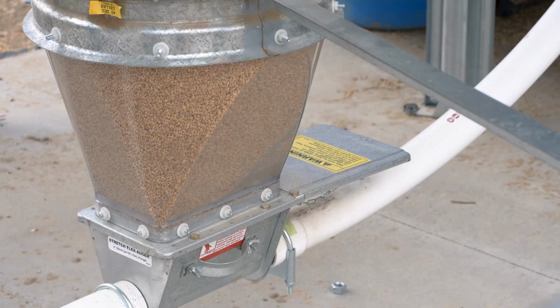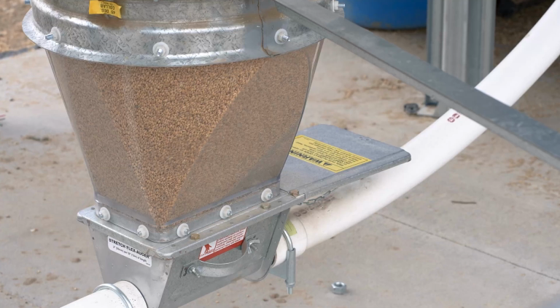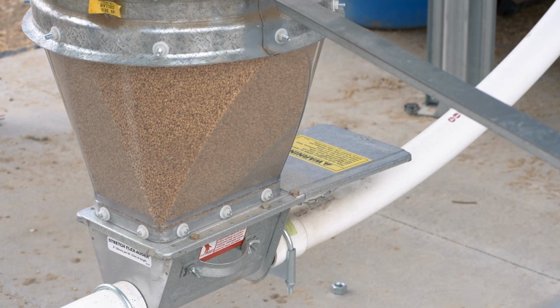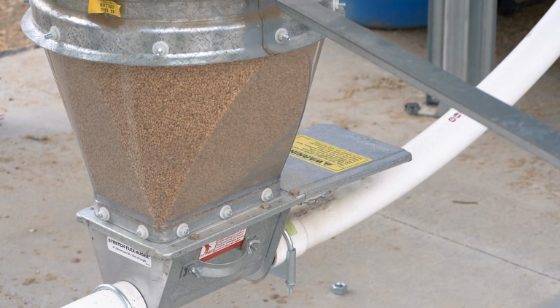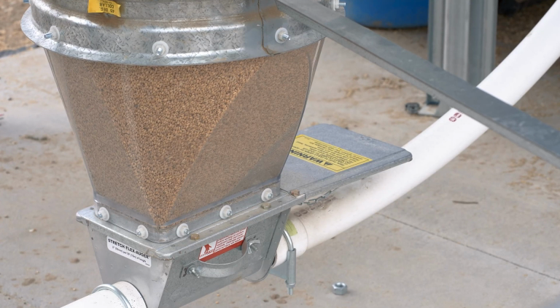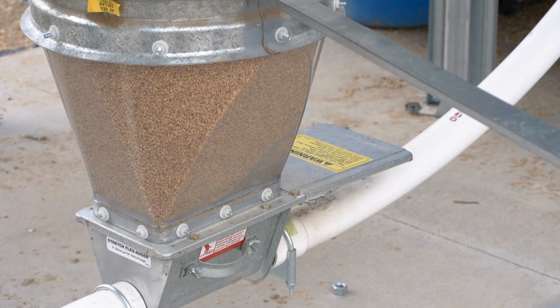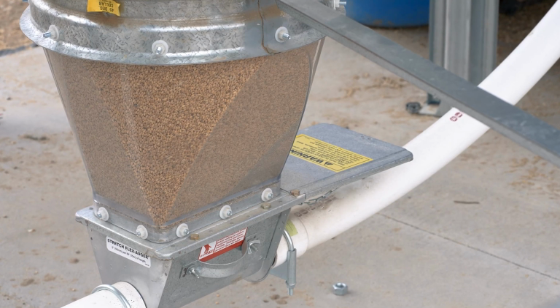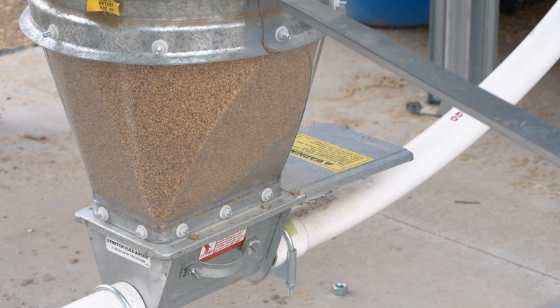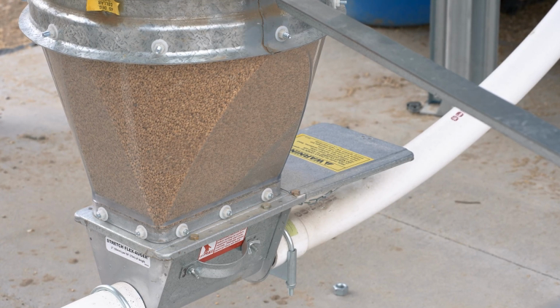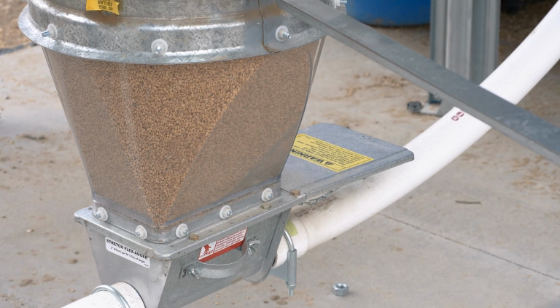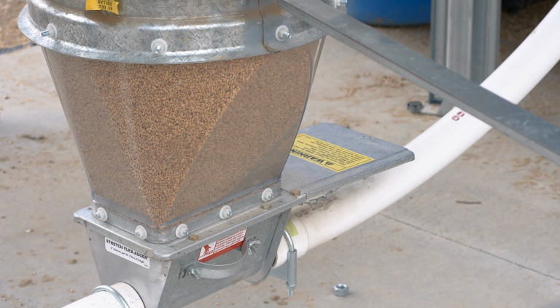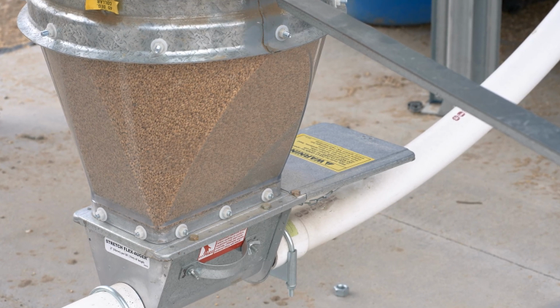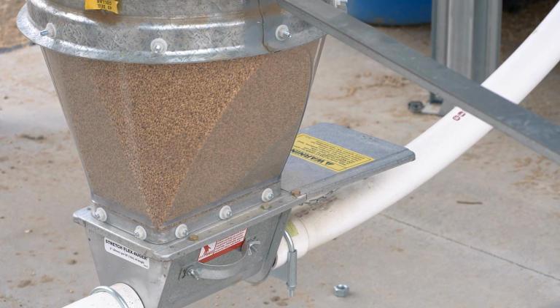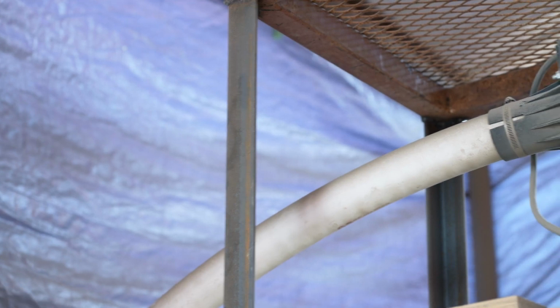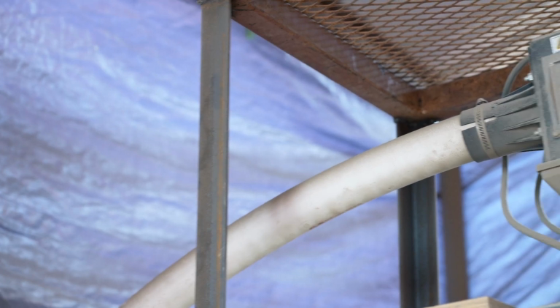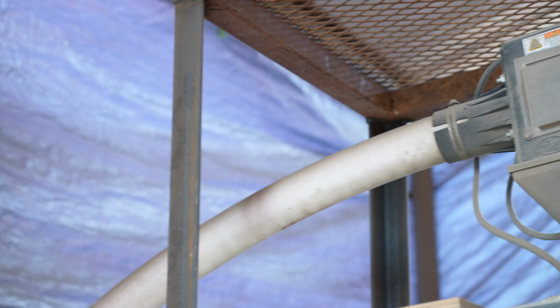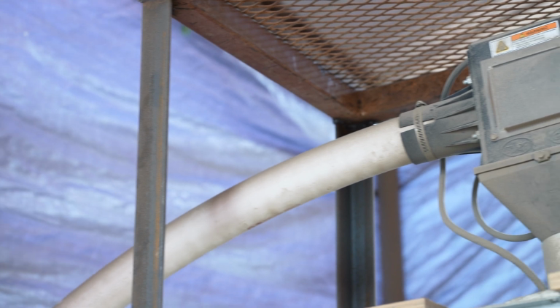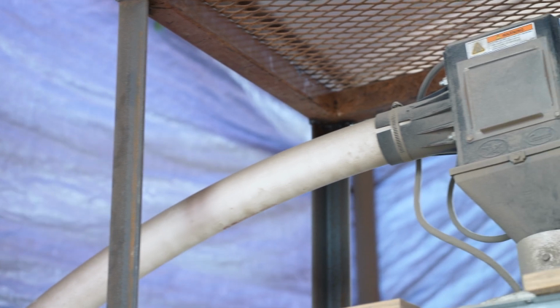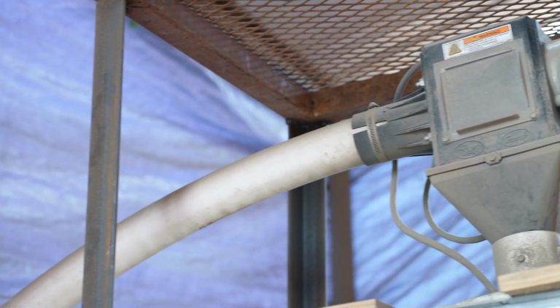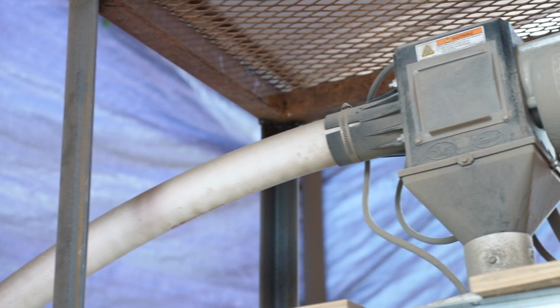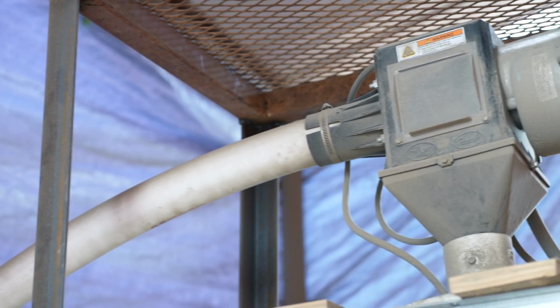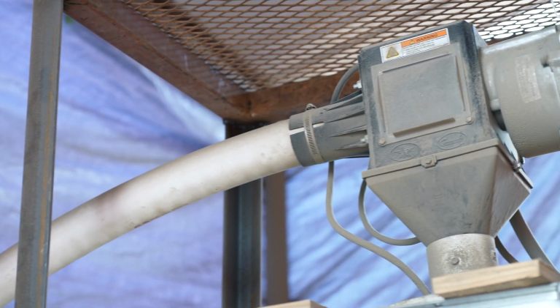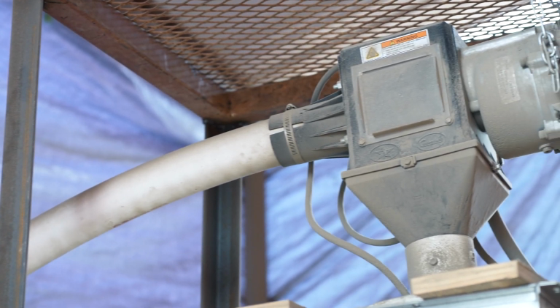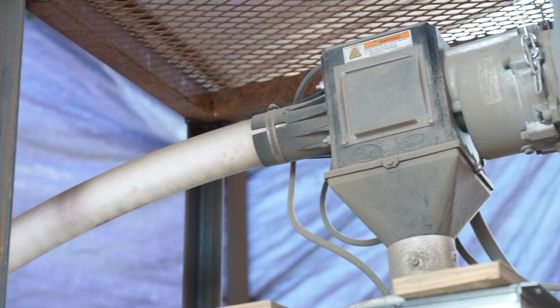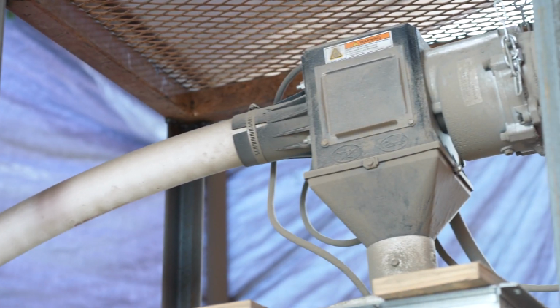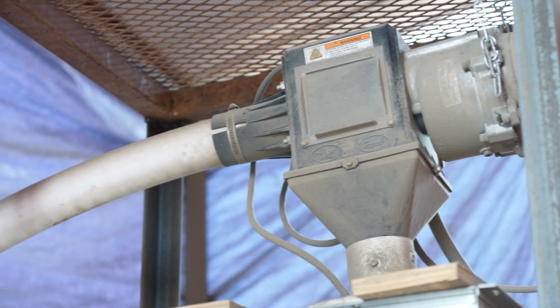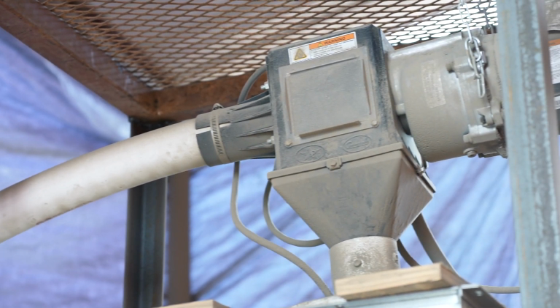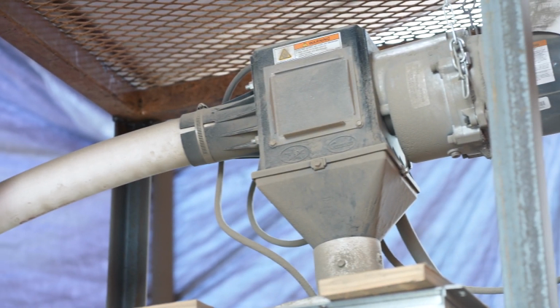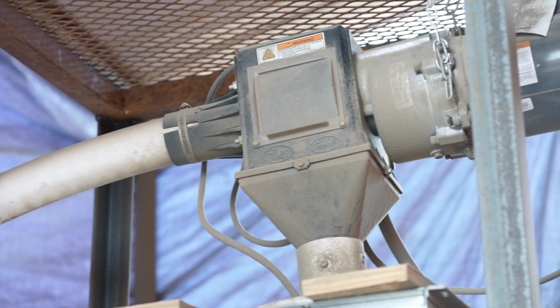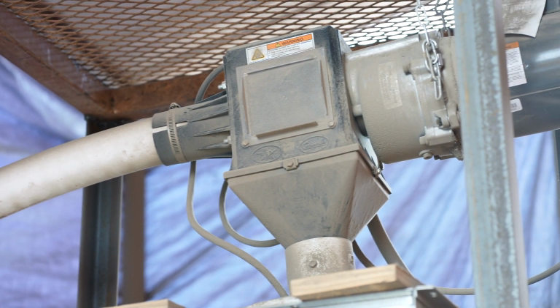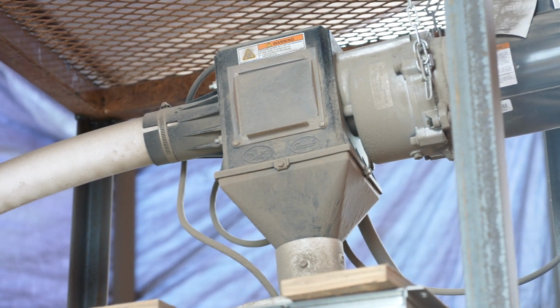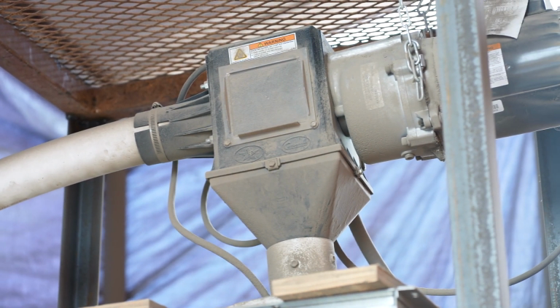These are the augers underneath the storage bins. On demand, they automatically transport stored seed into the seed cleaner.